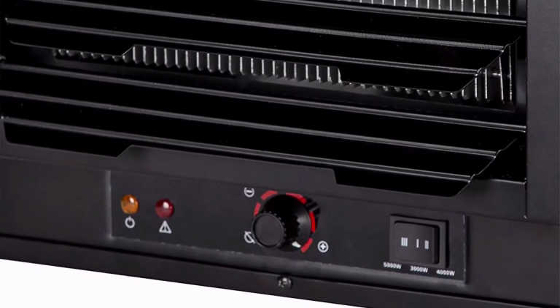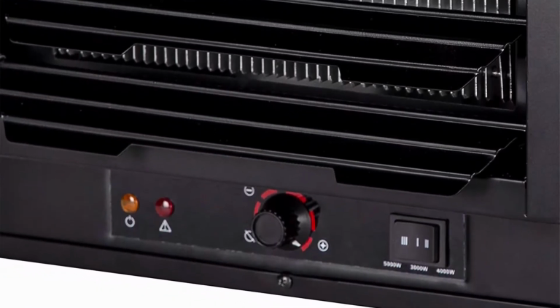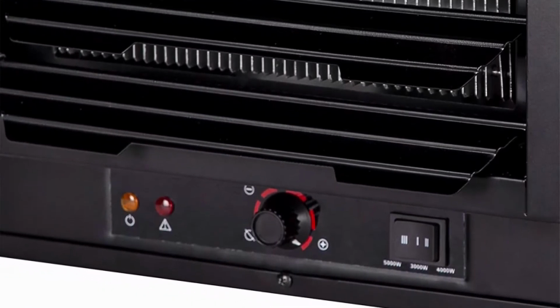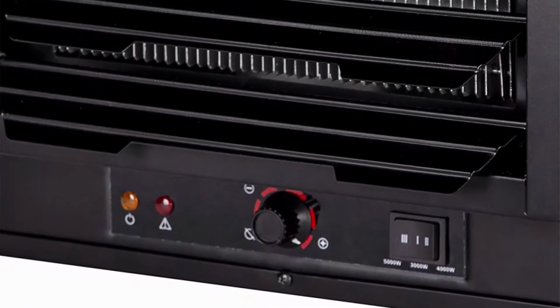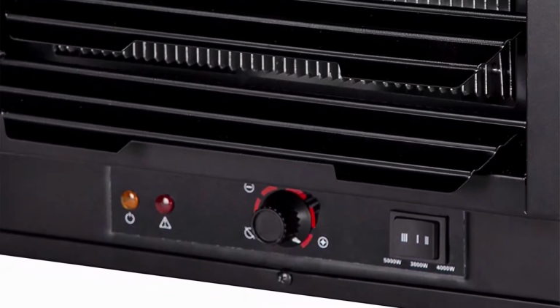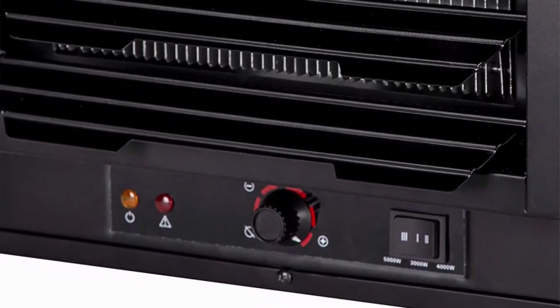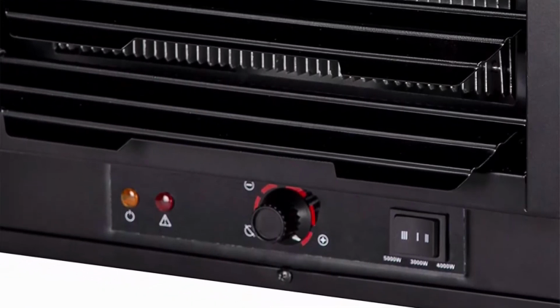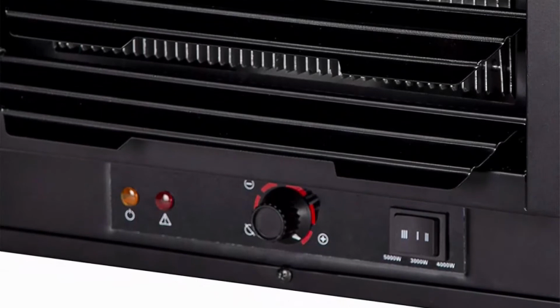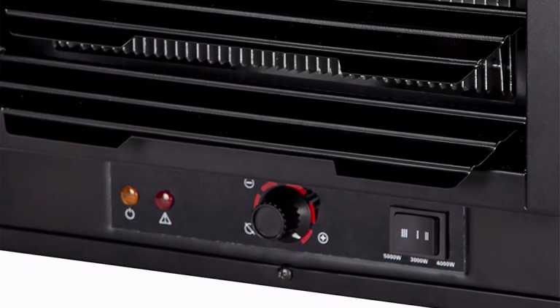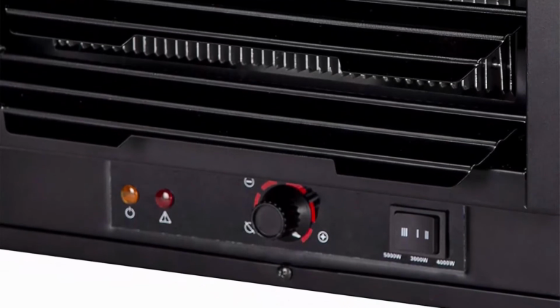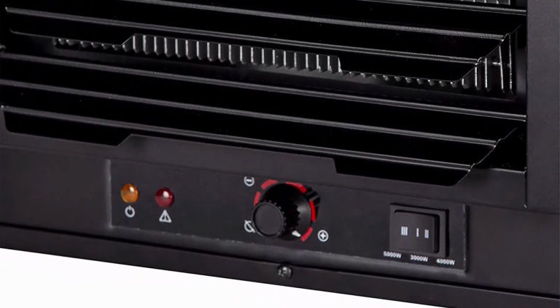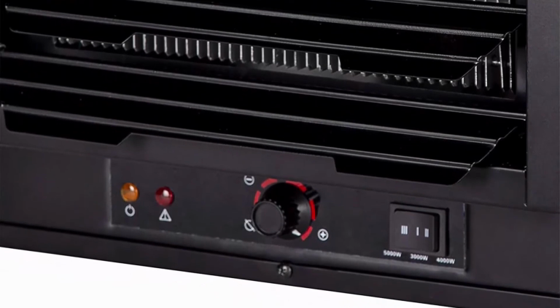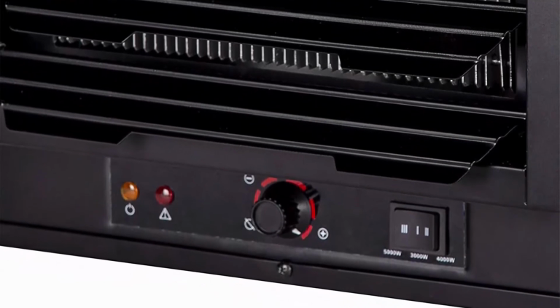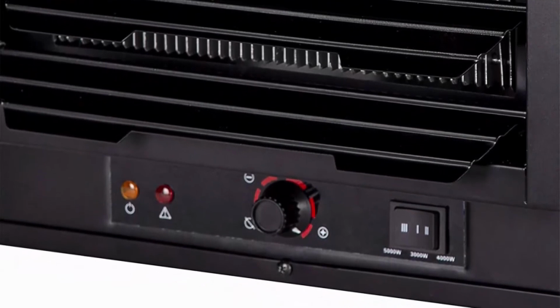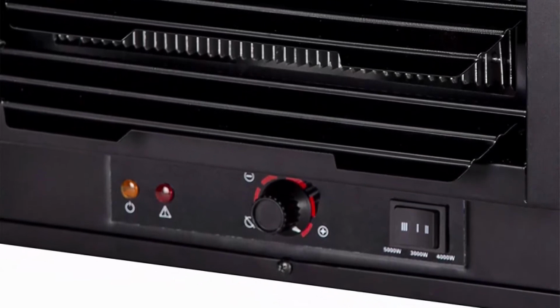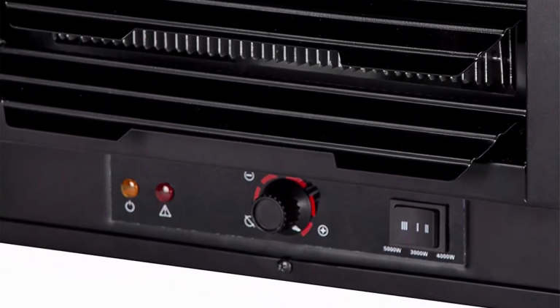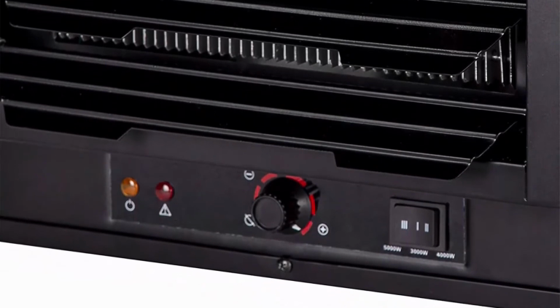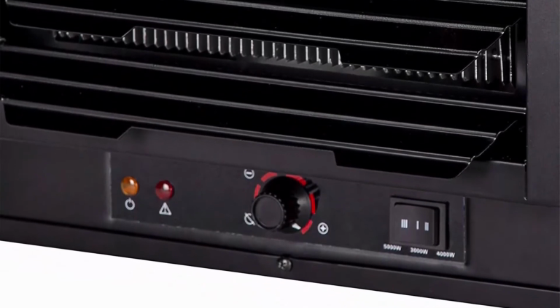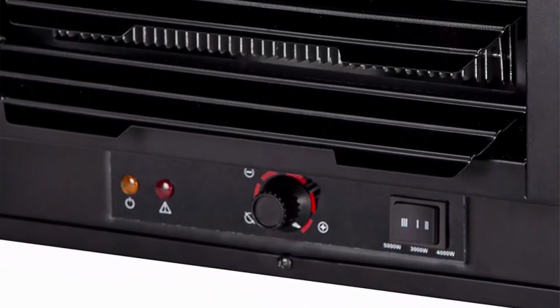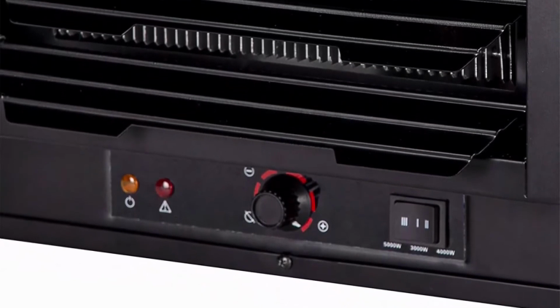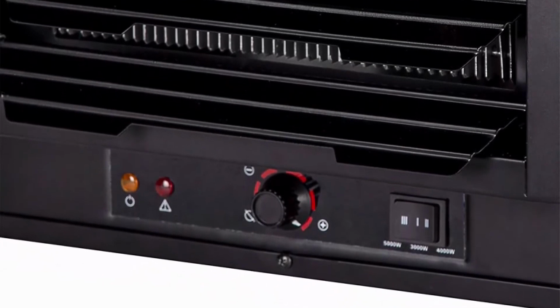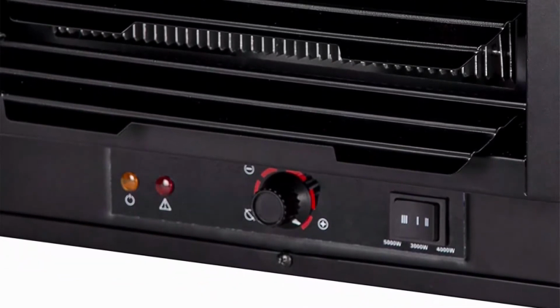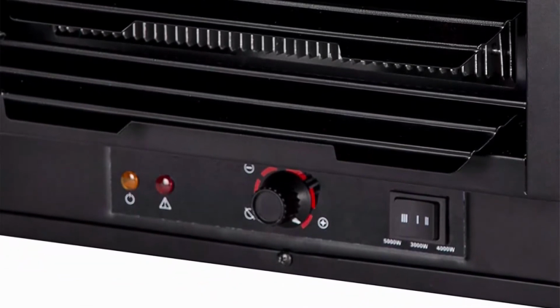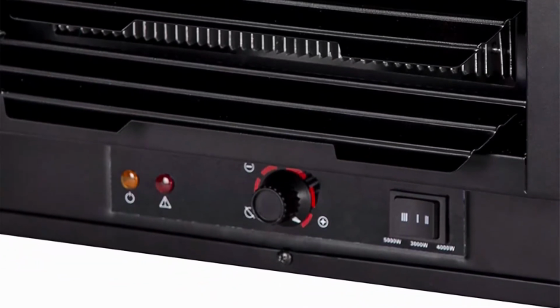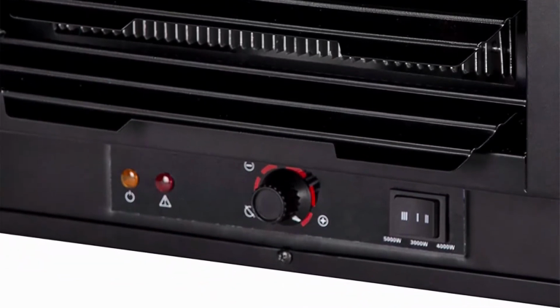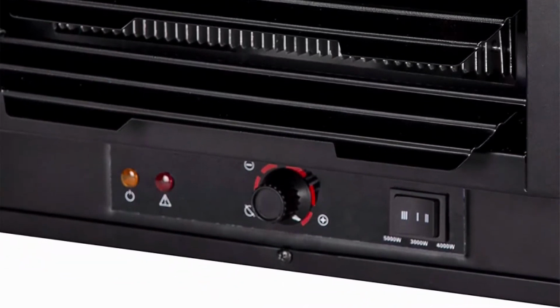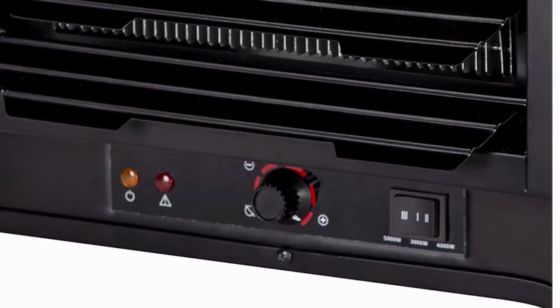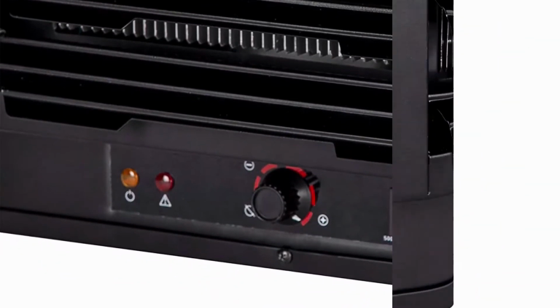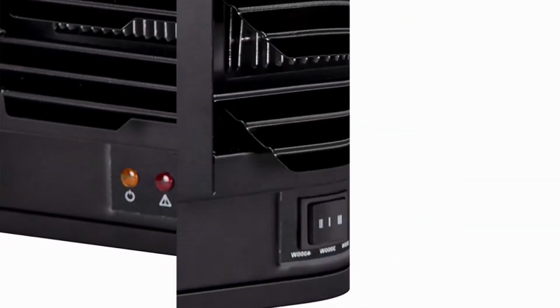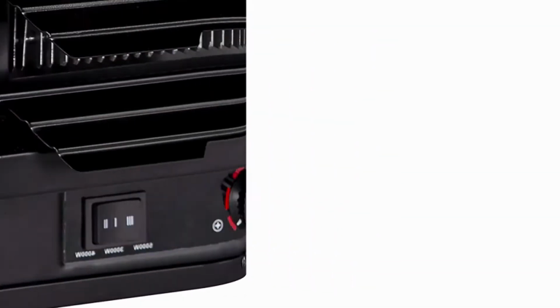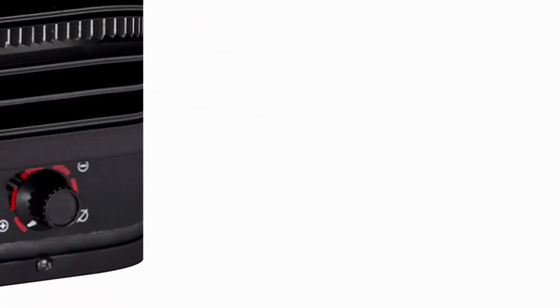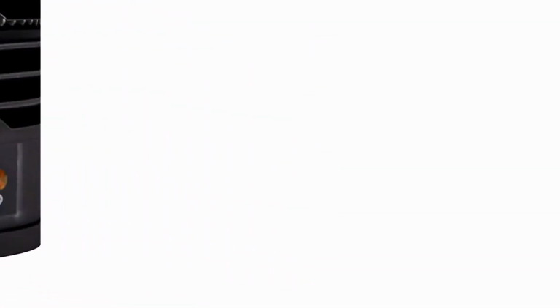To ensure safety, this heater was designed with overheat protection and a caution indicator light.